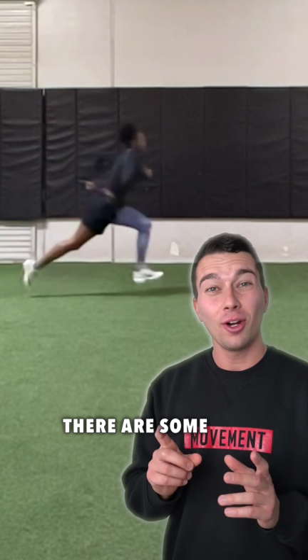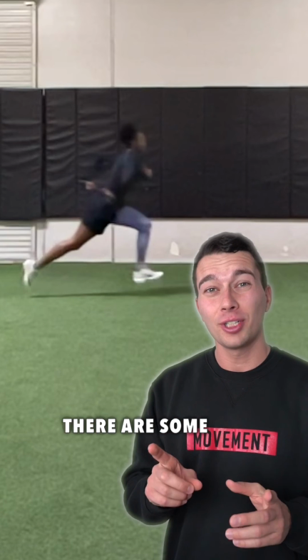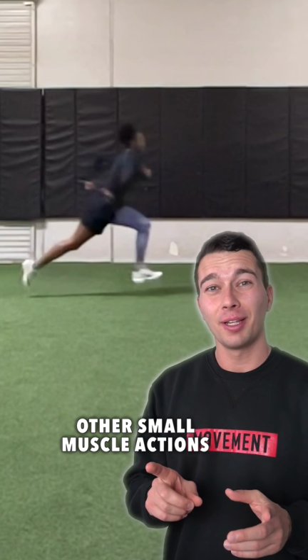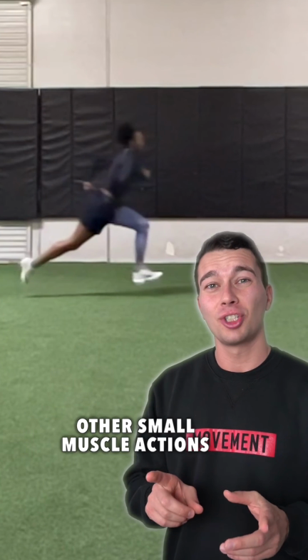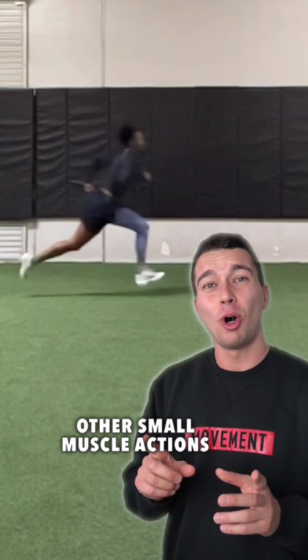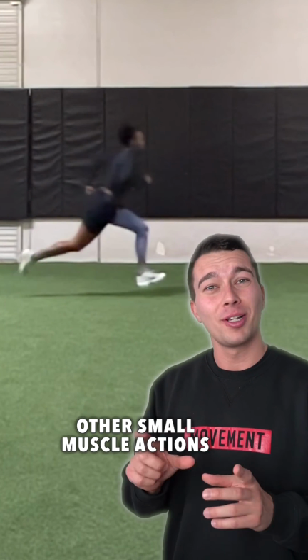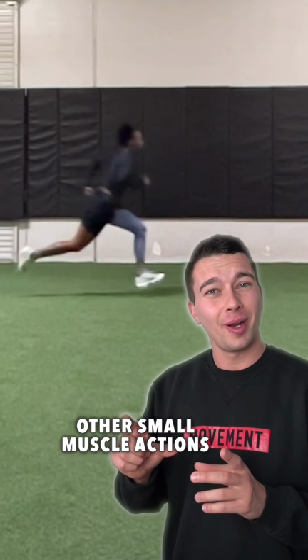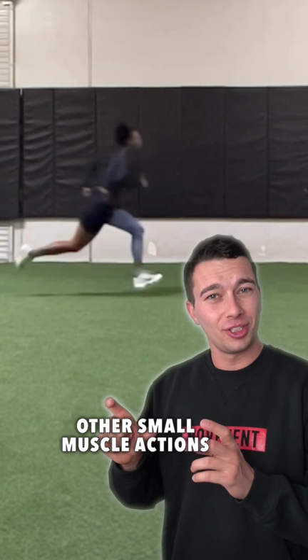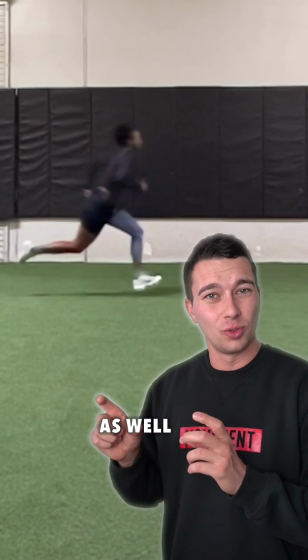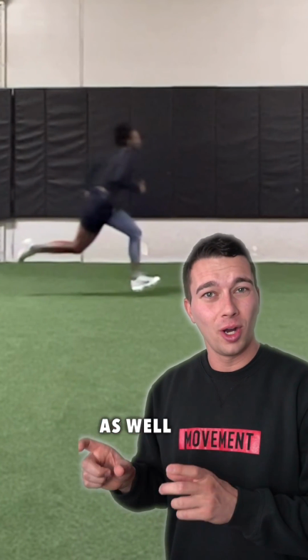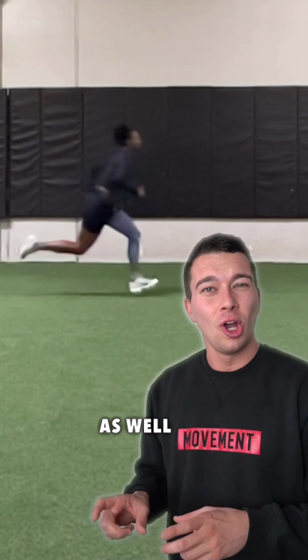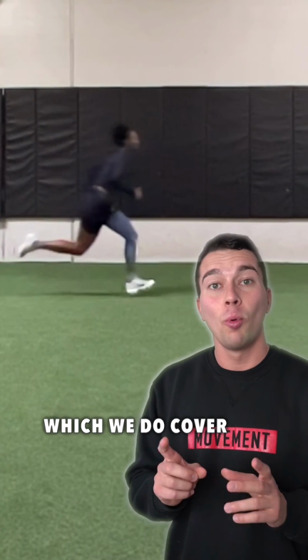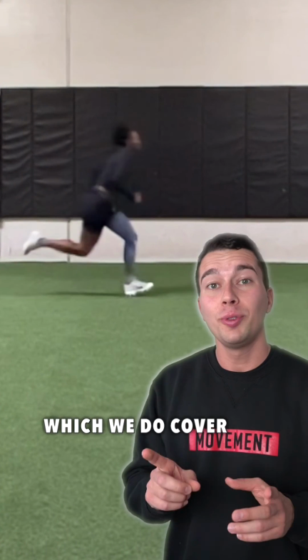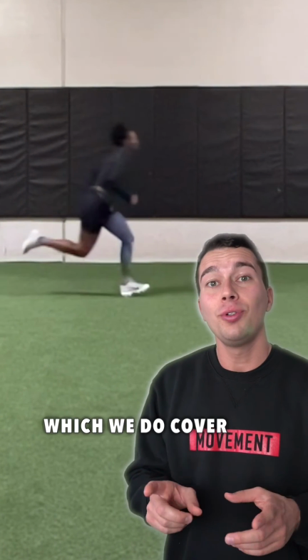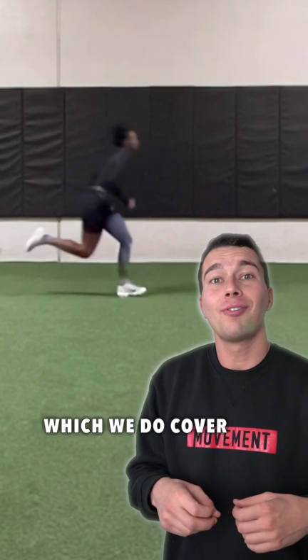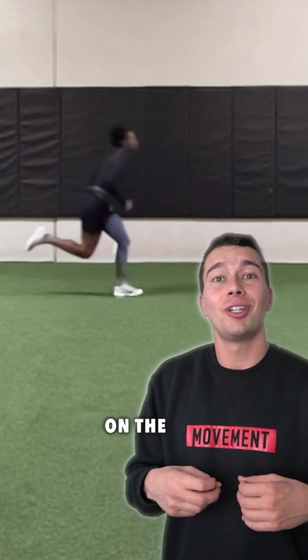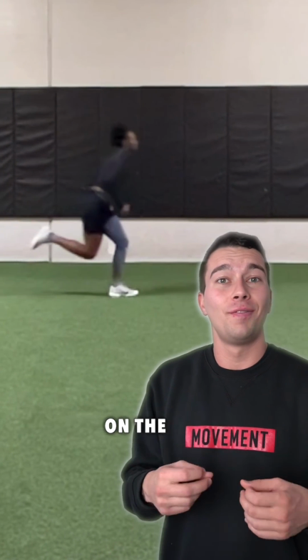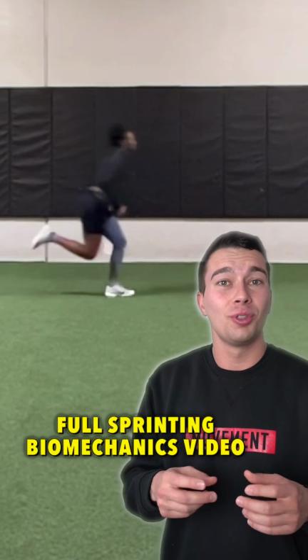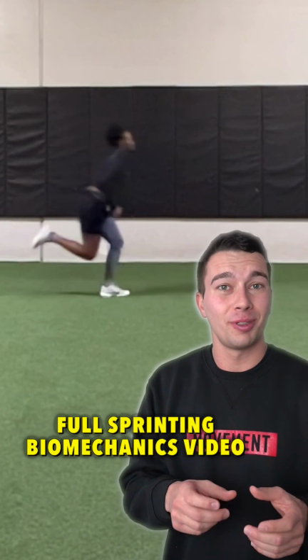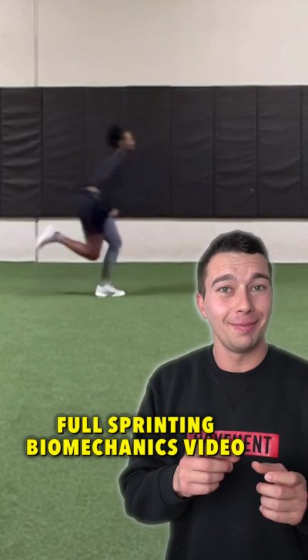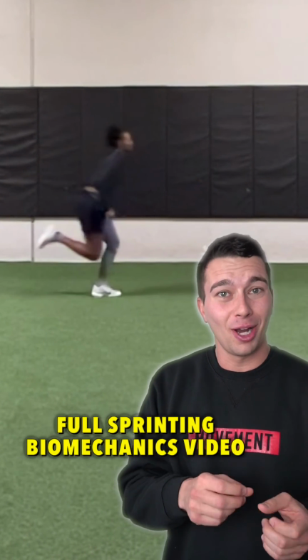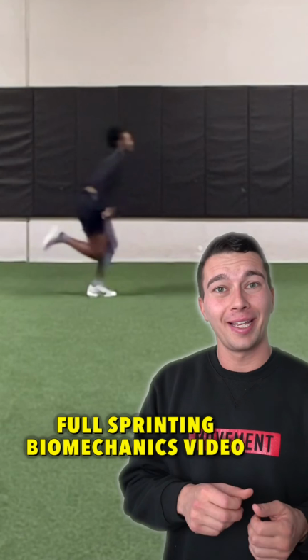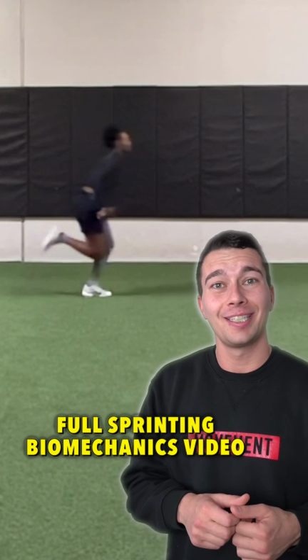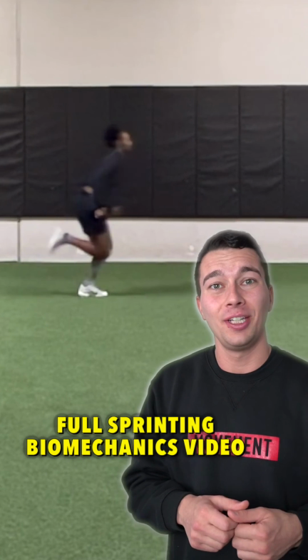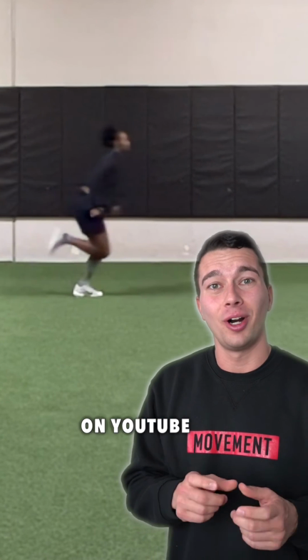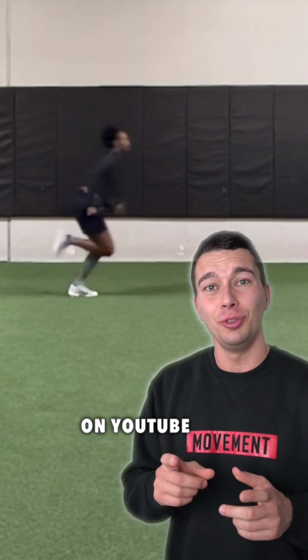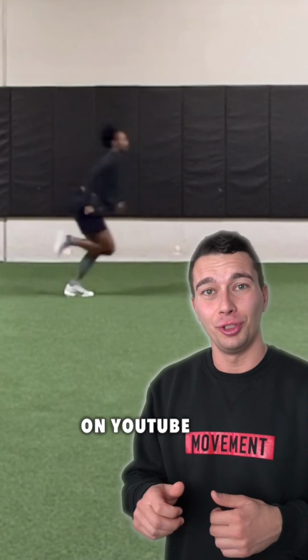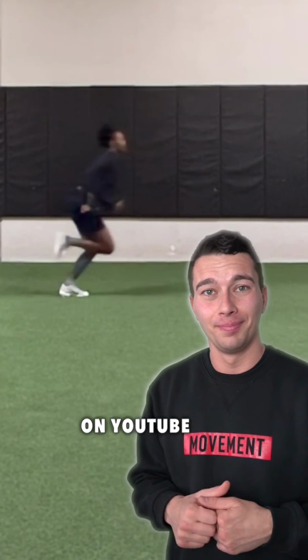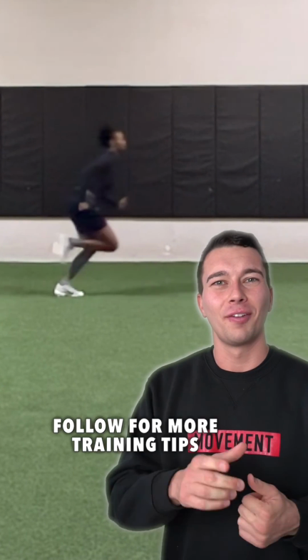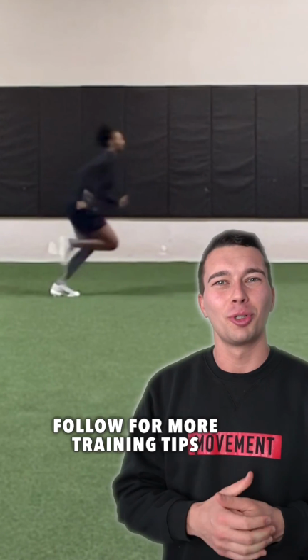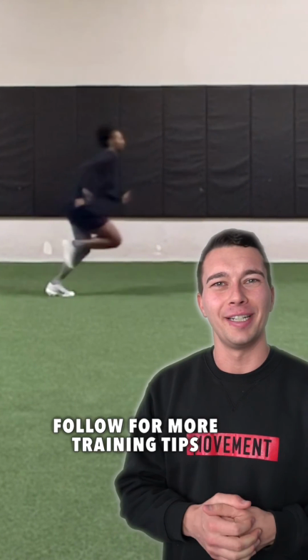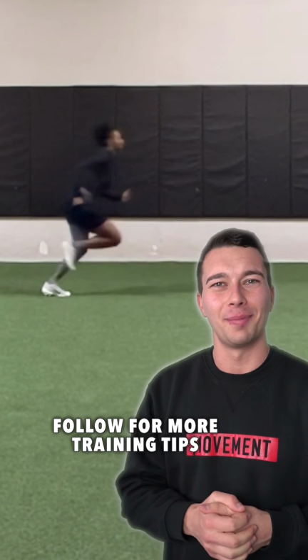There are some other small muscle actions as well, which we do cover on the full sprinting biomechanics video on YouTube. Follow for more training tips.